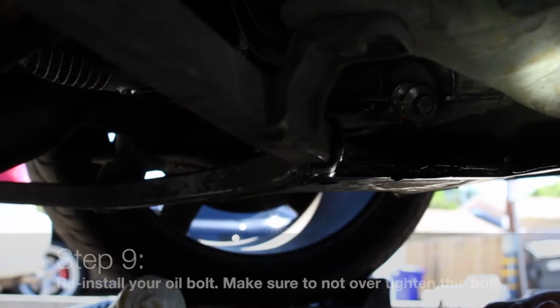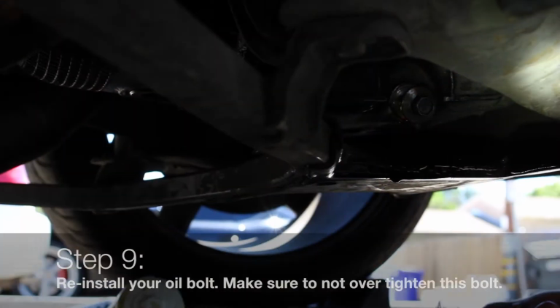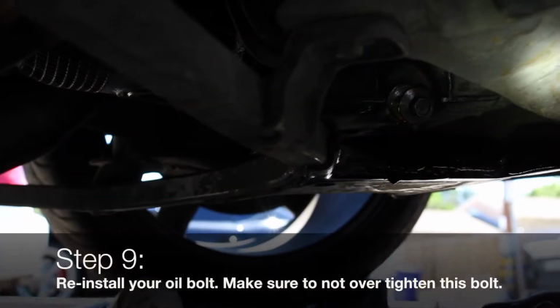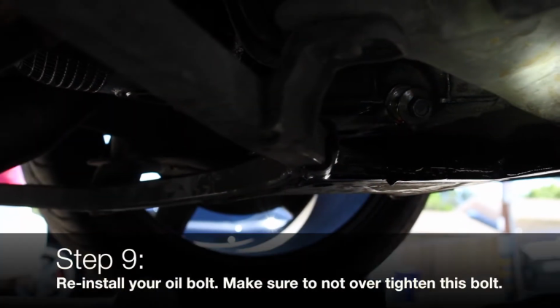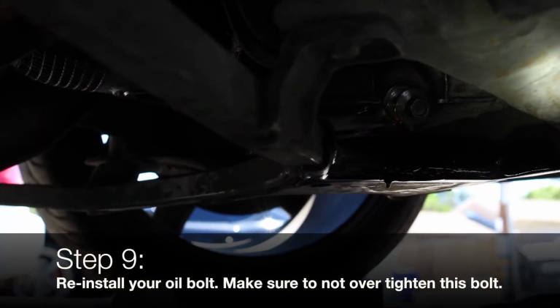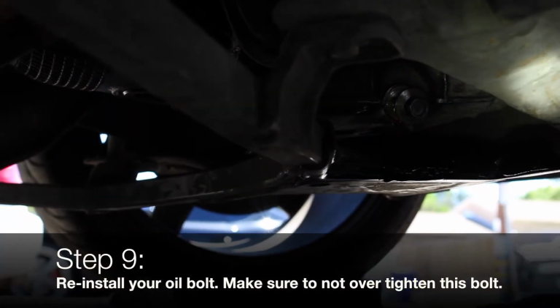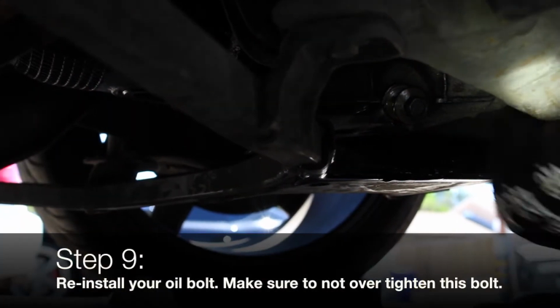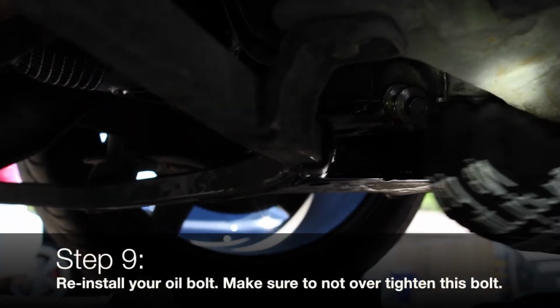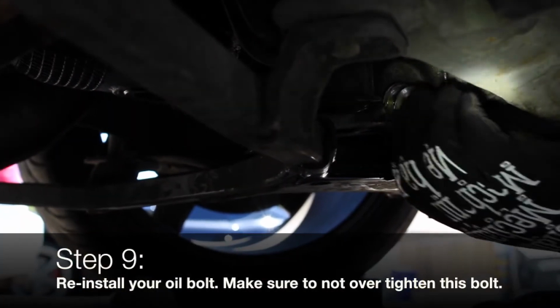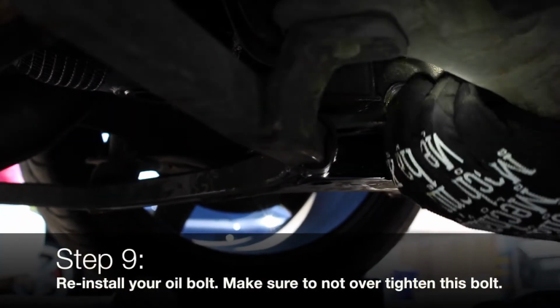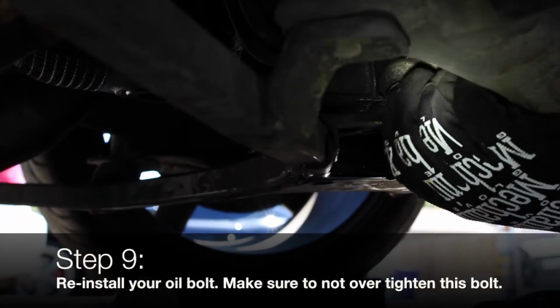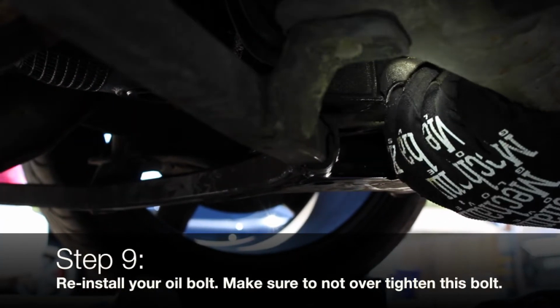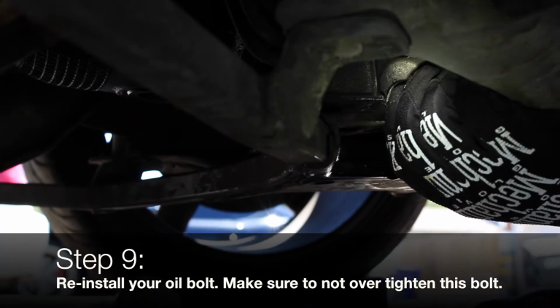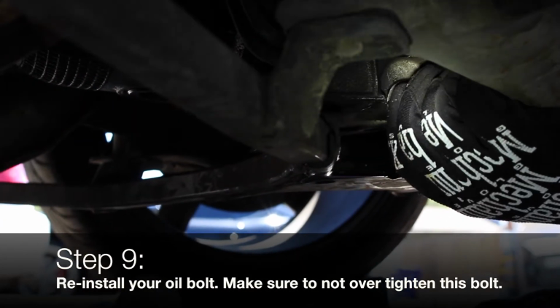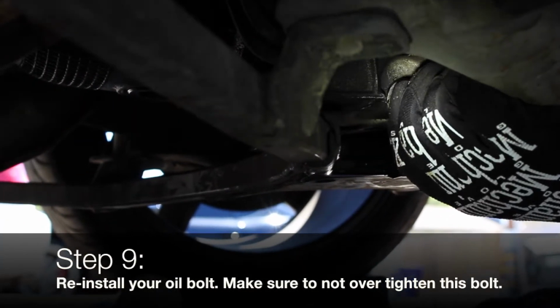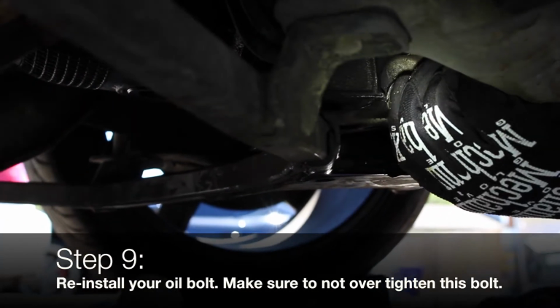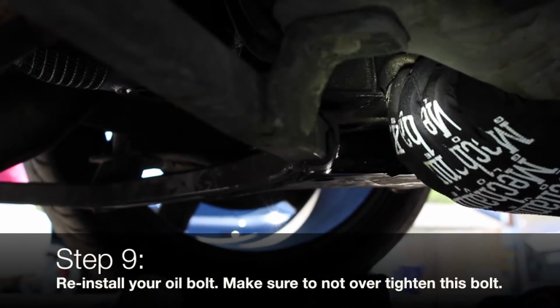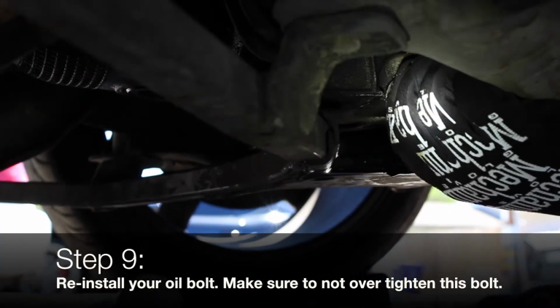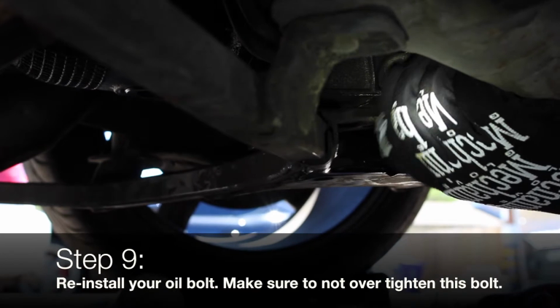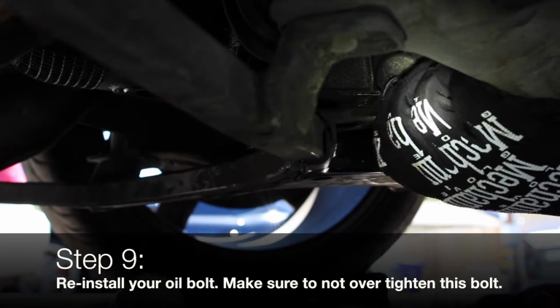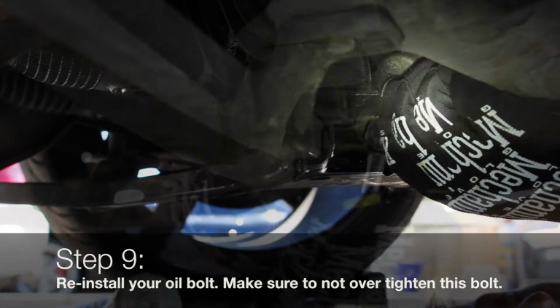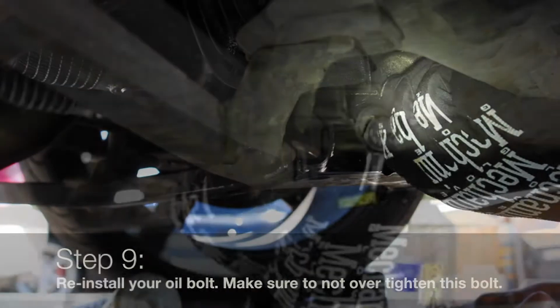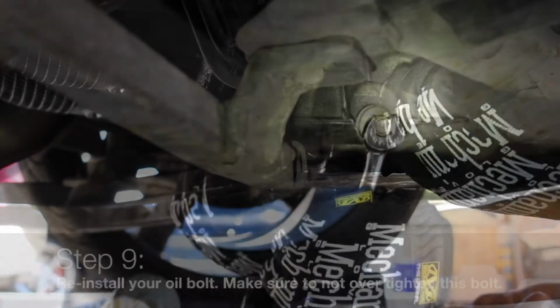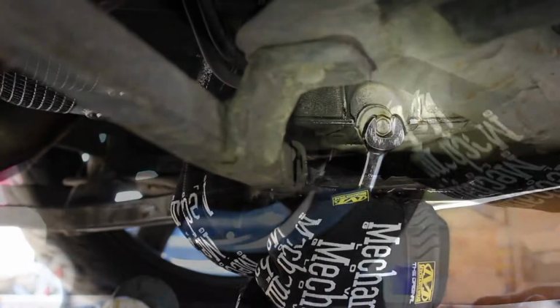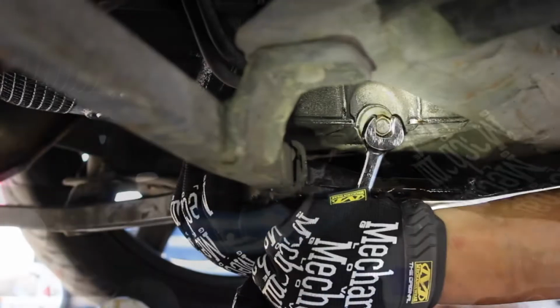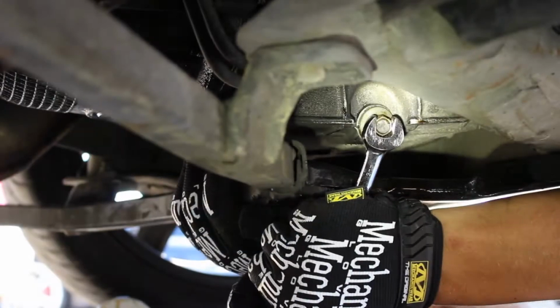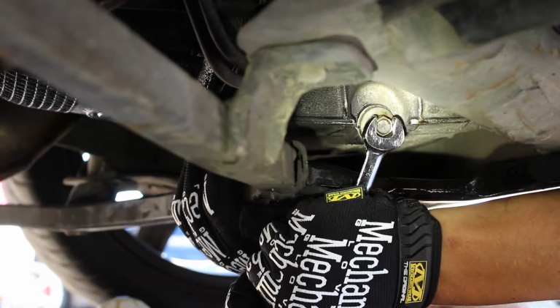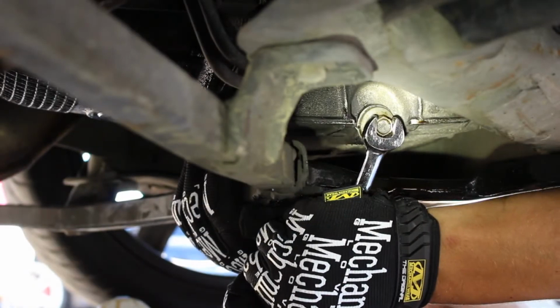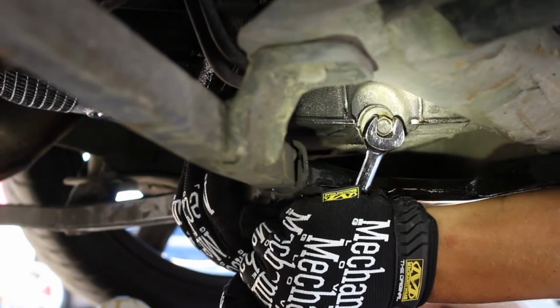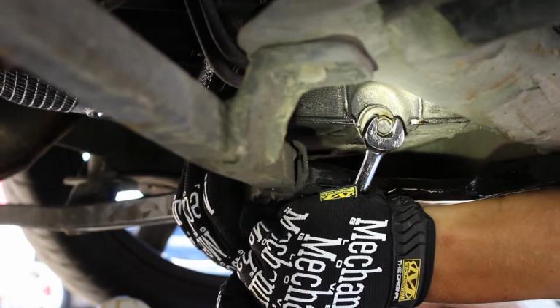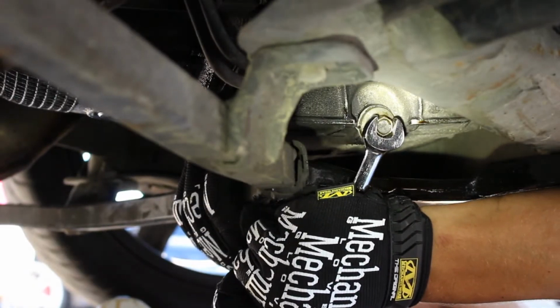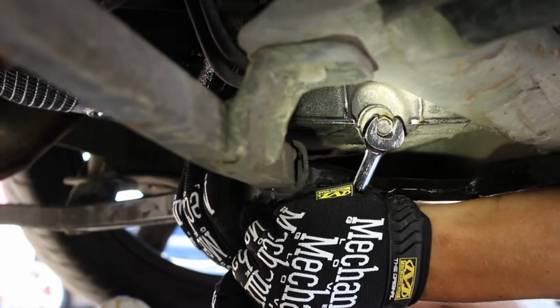Reinstall your oil bolt, twist until it's snug and then give it an extra quarter turn. Do not over tighten the bolt.